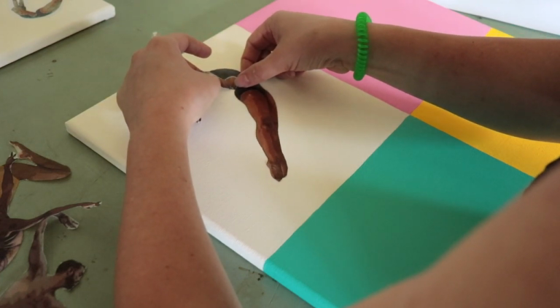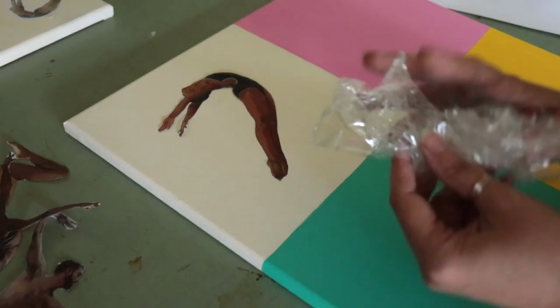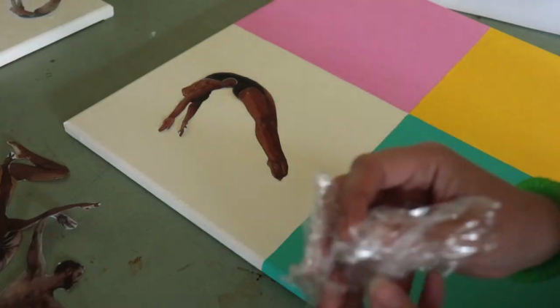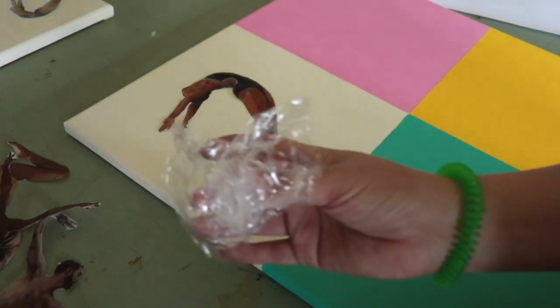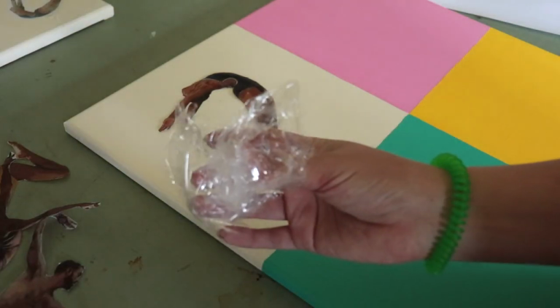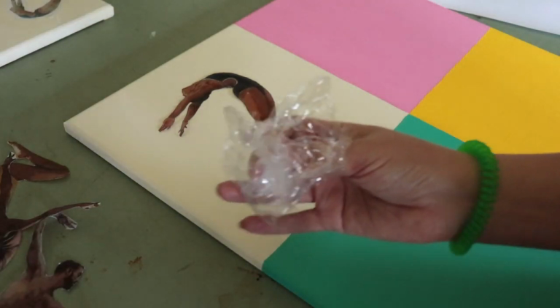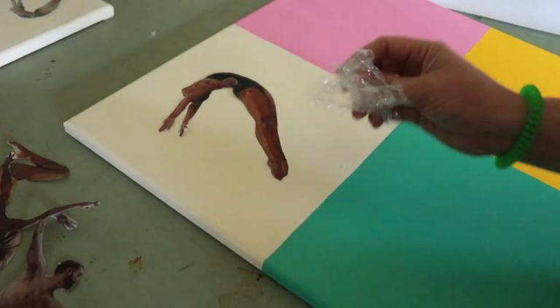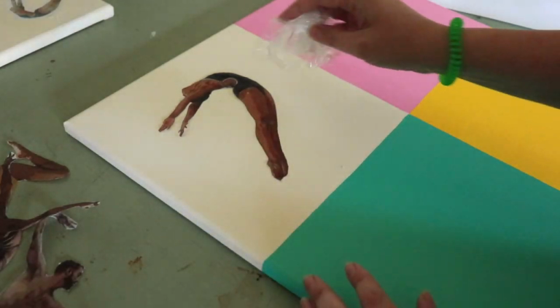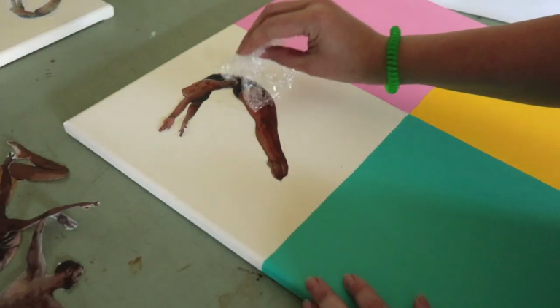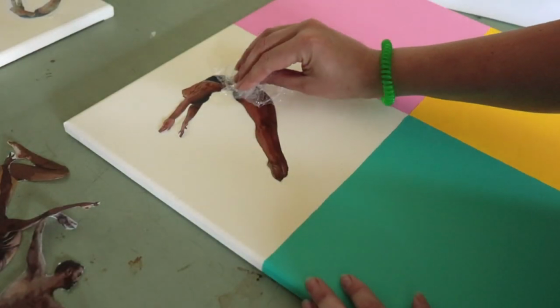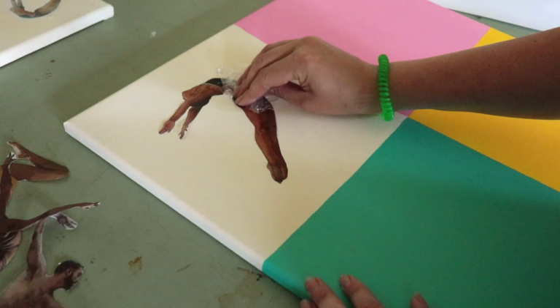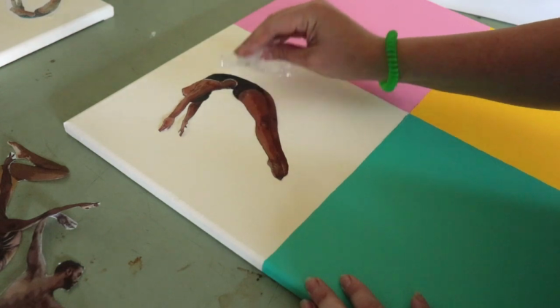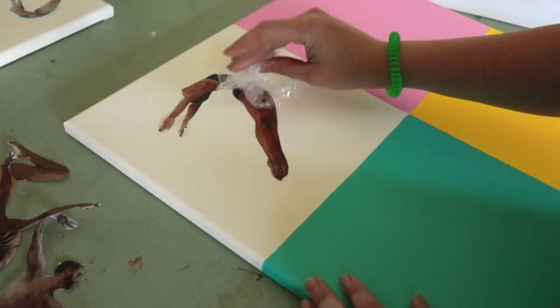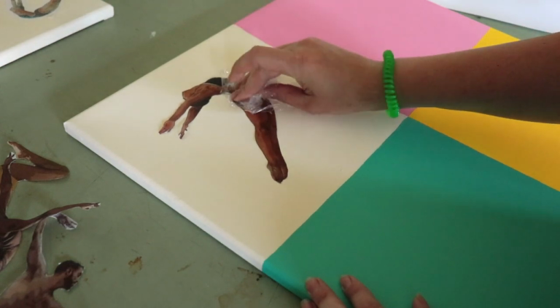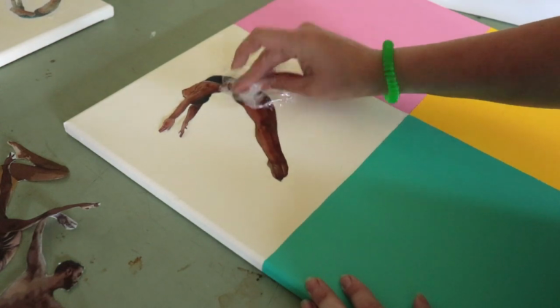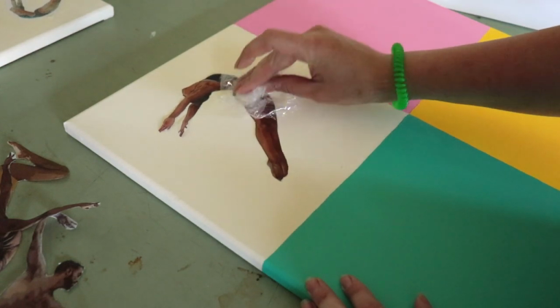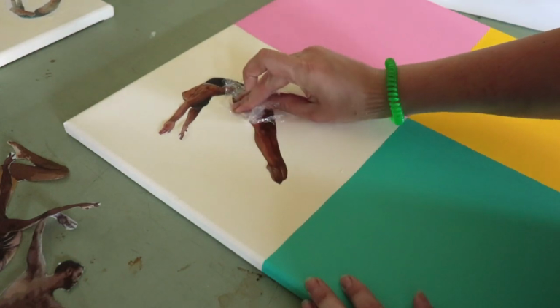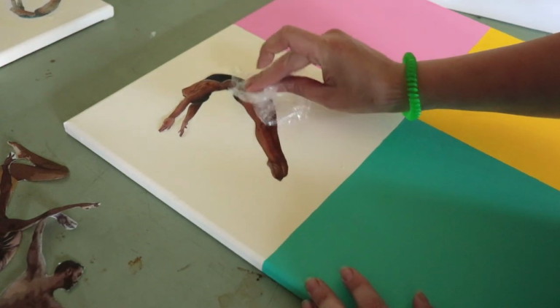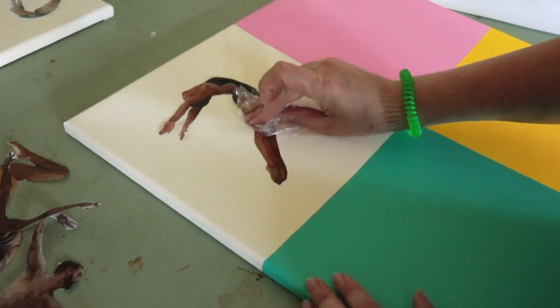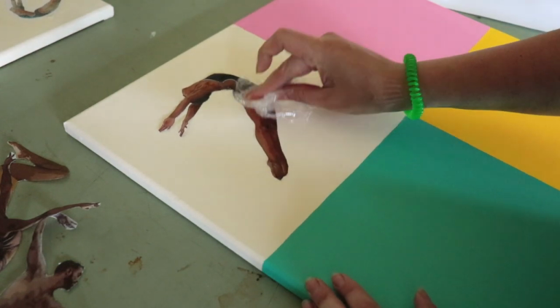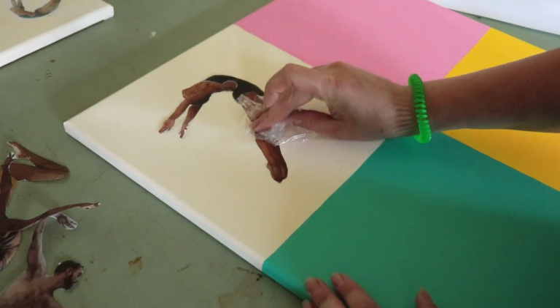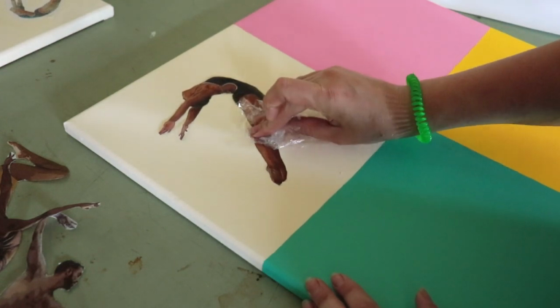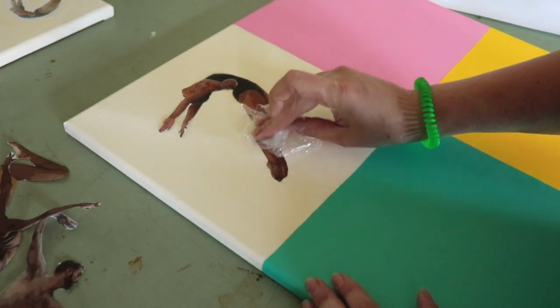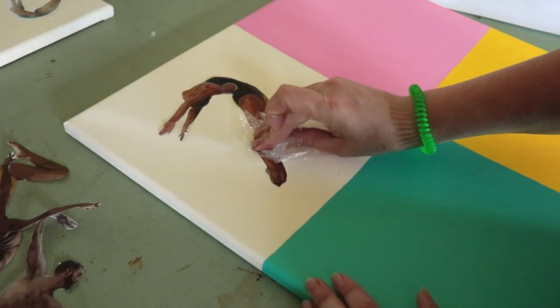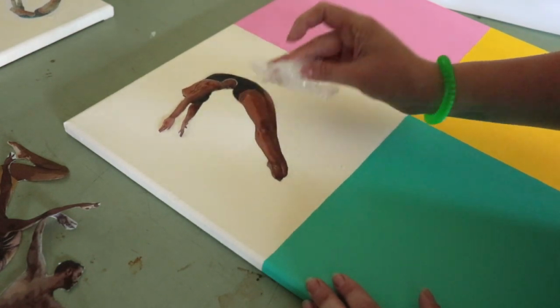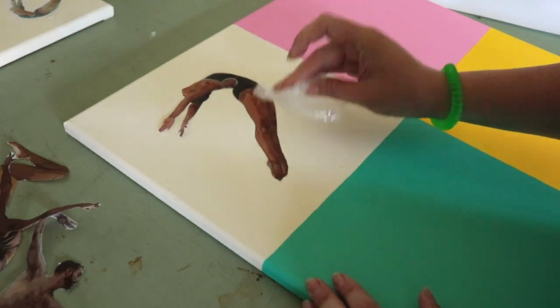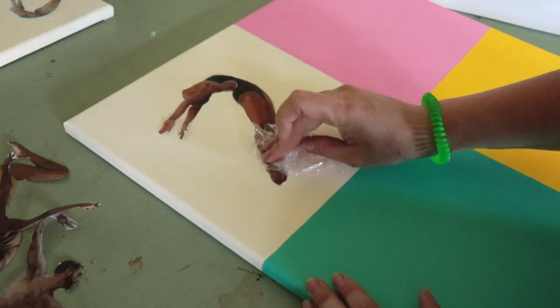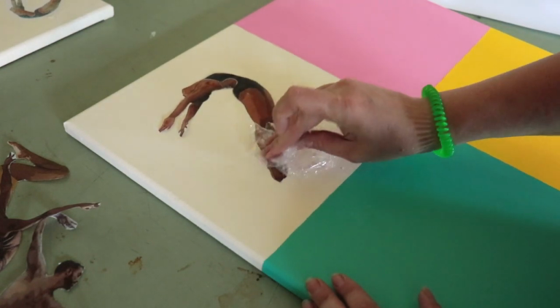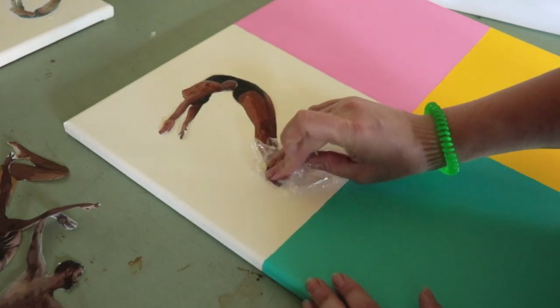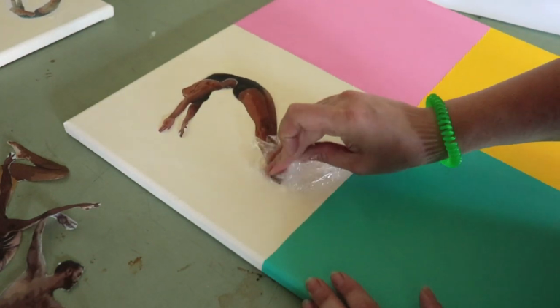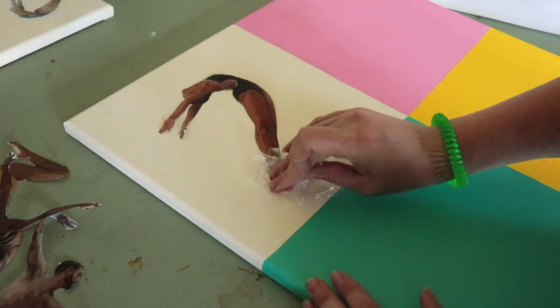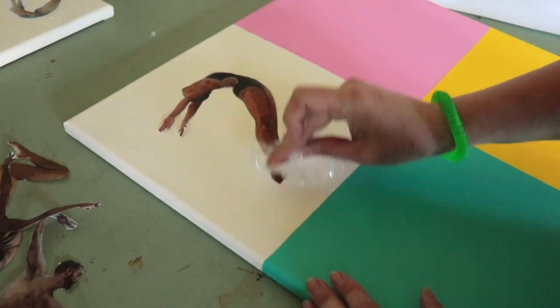Make sure you have a piece of cellophane around because you can use this to press down the image.